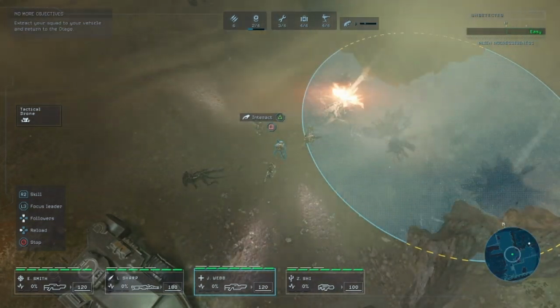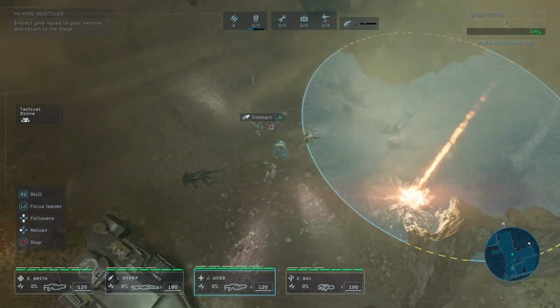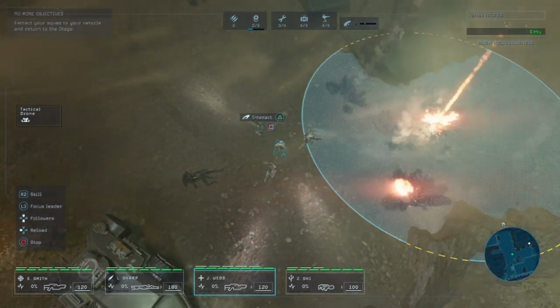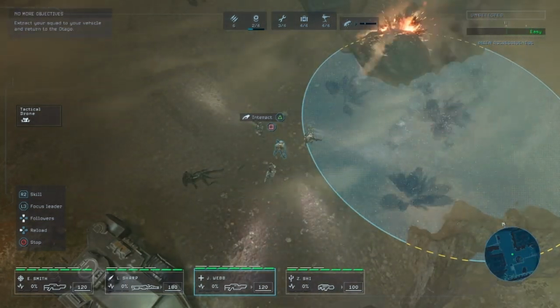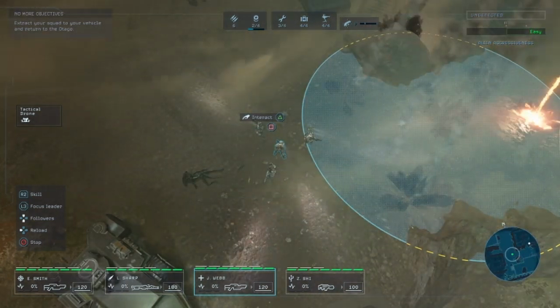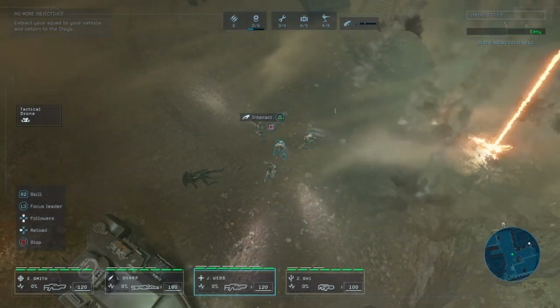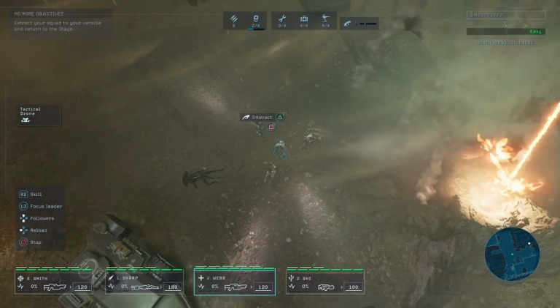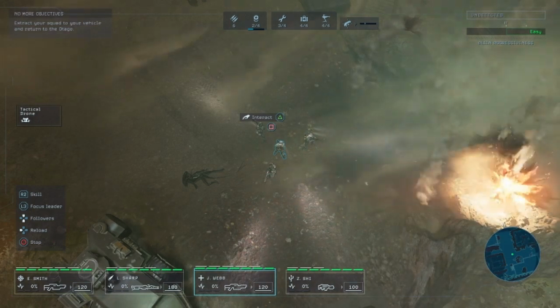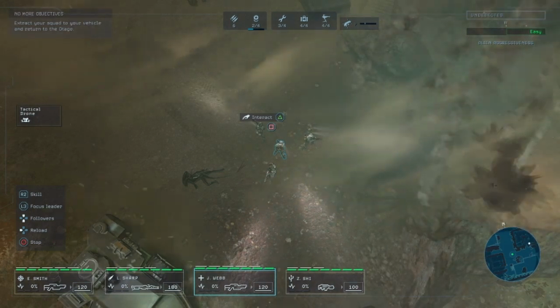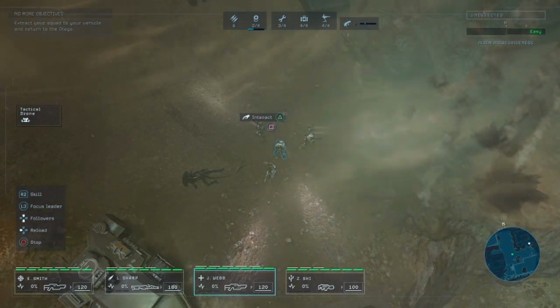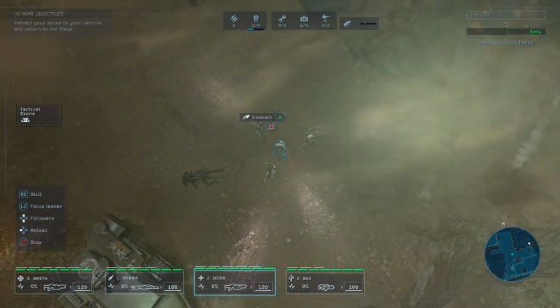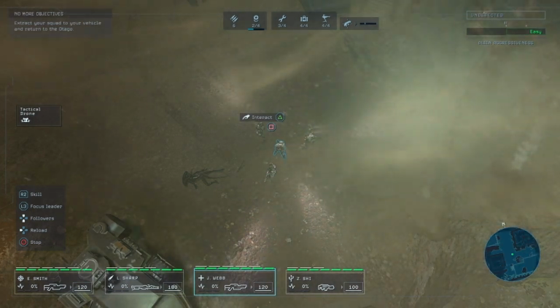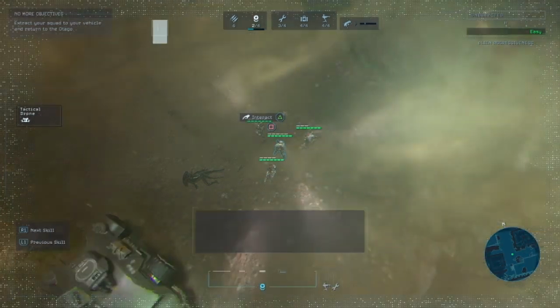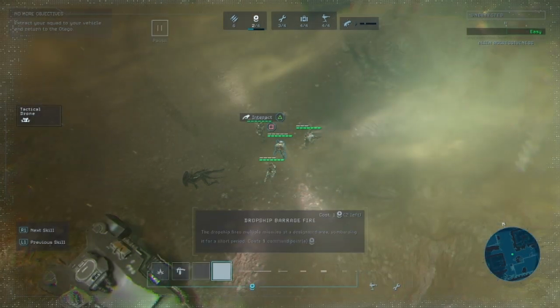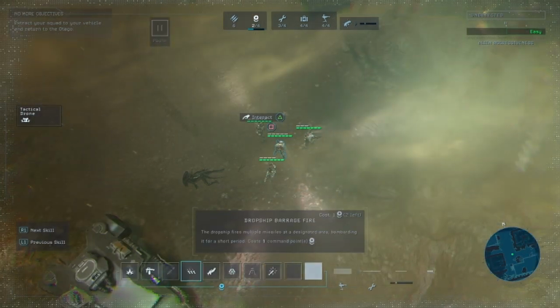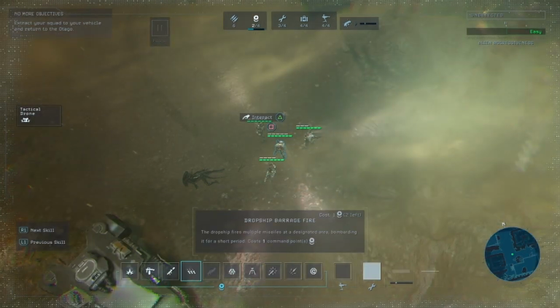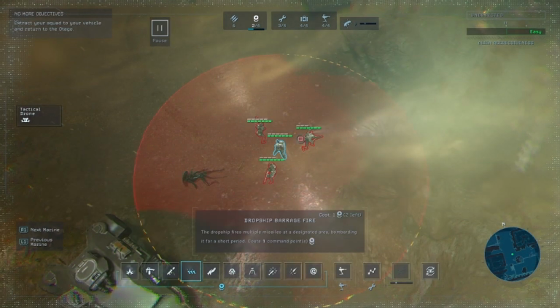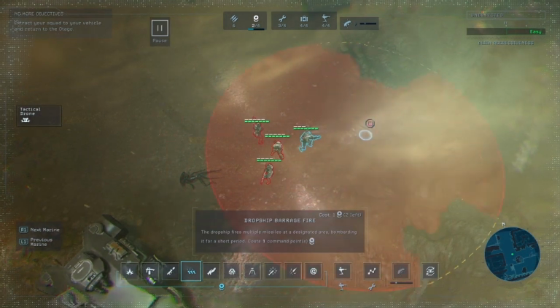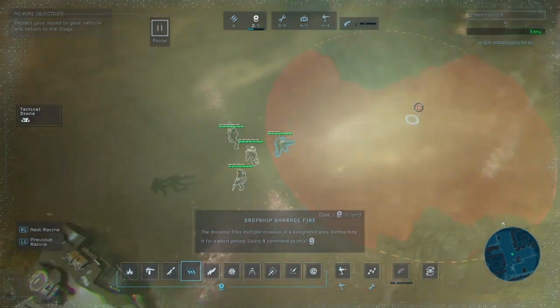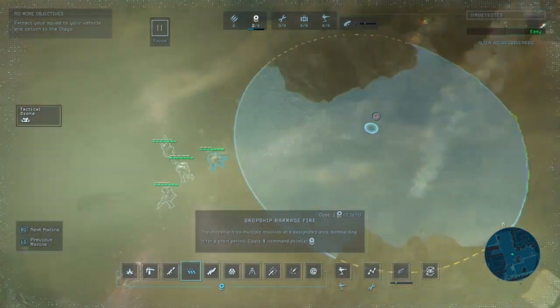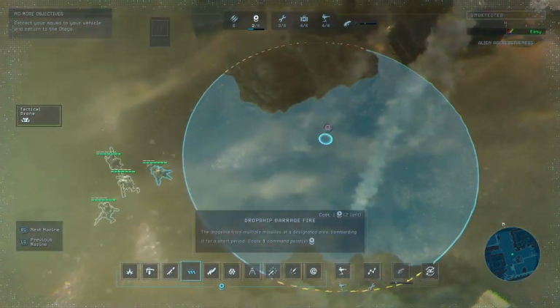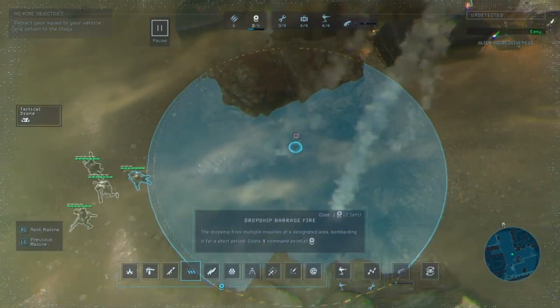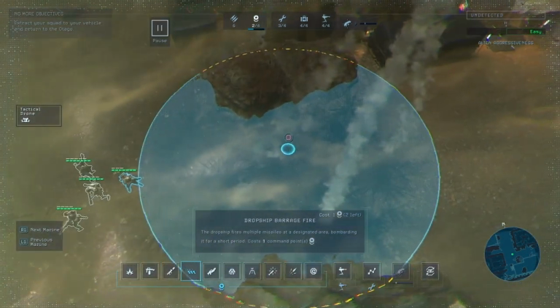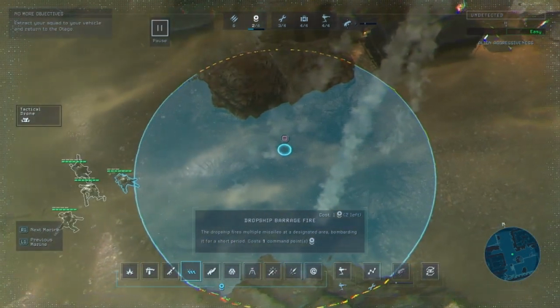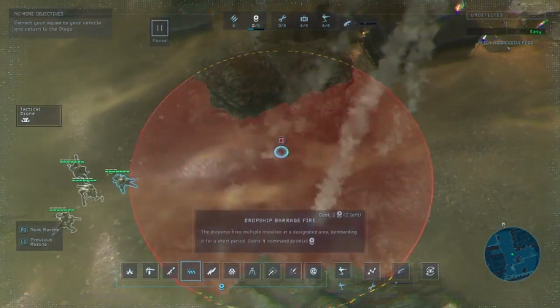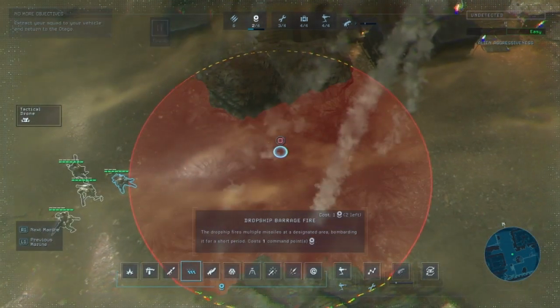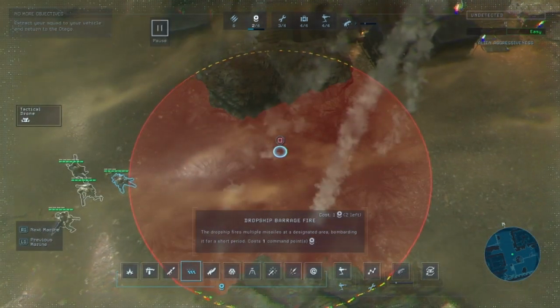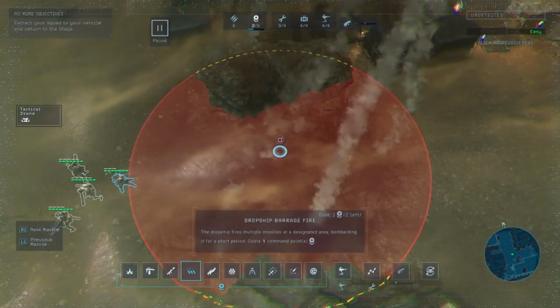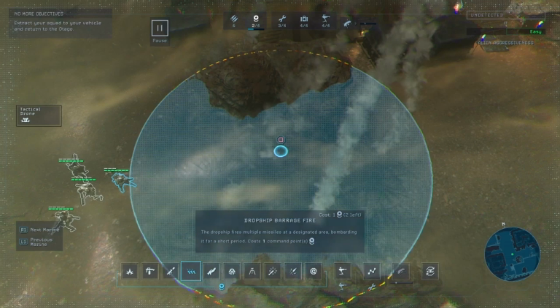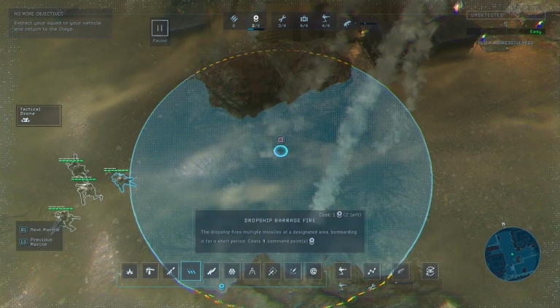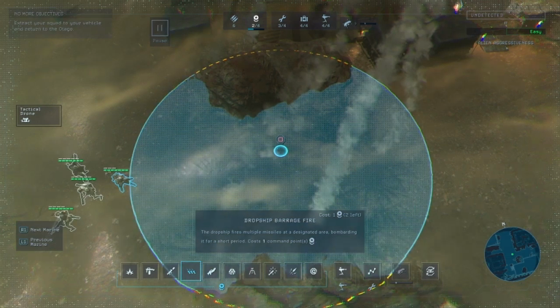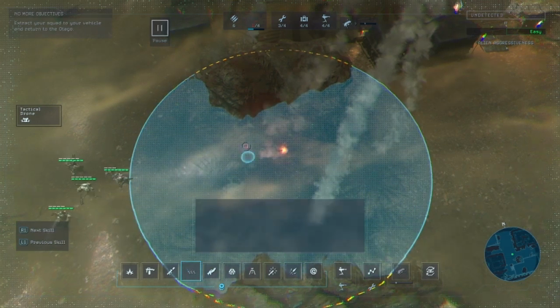Then you go back to the main menu and repeat the process for all four limbs, saving and creating a prosthesis each time.